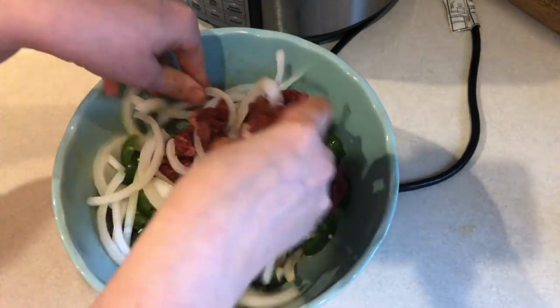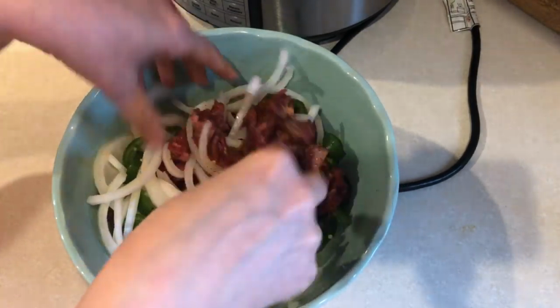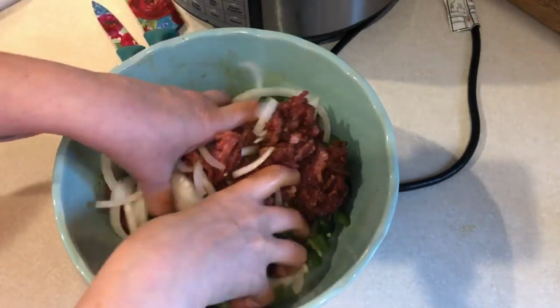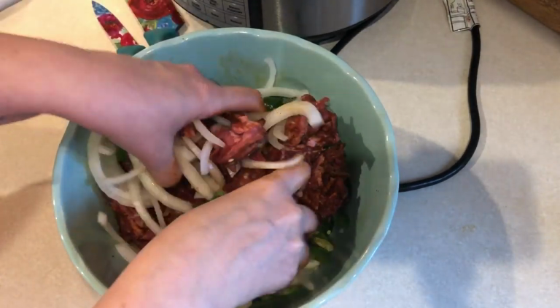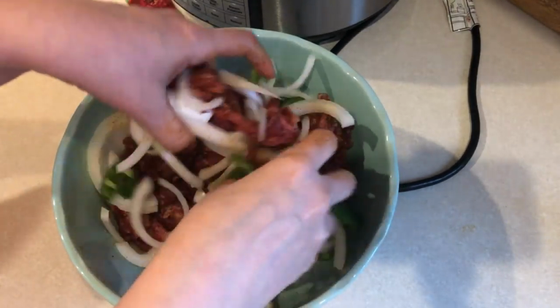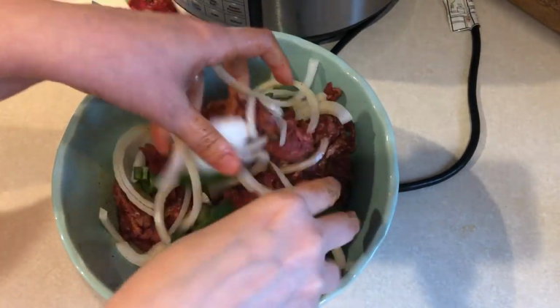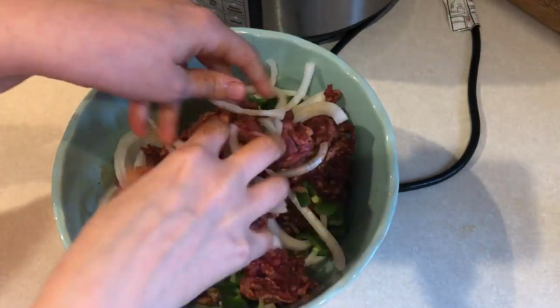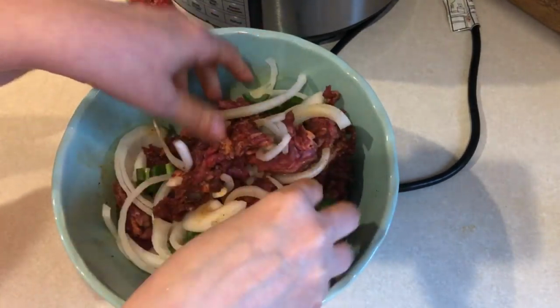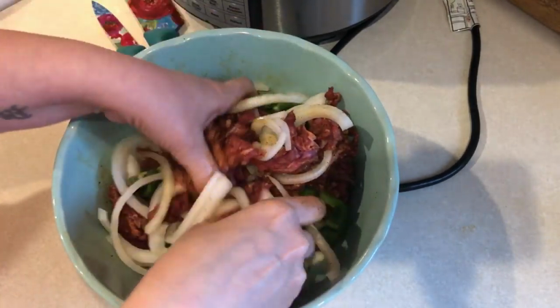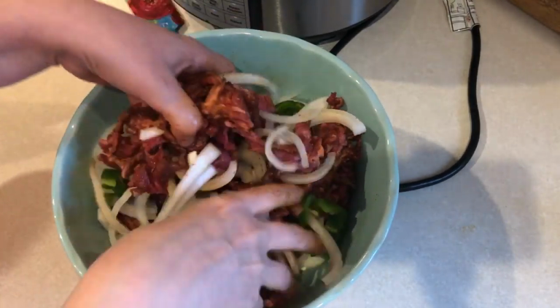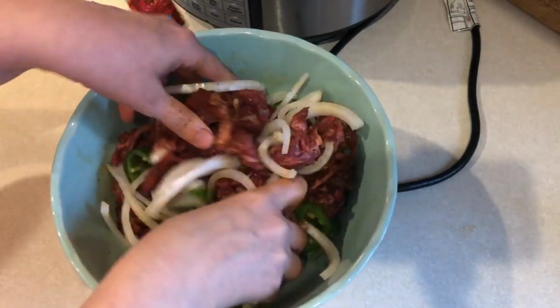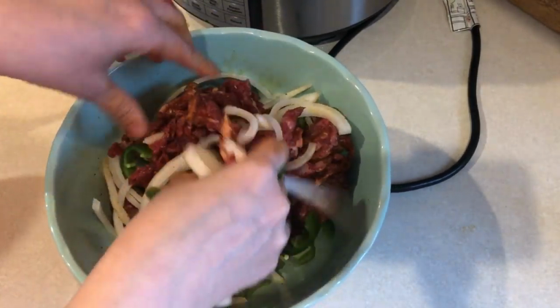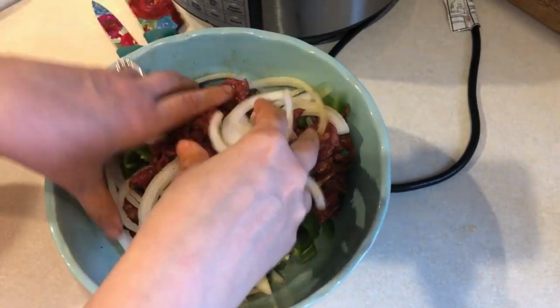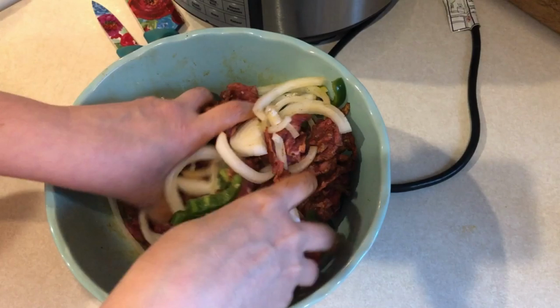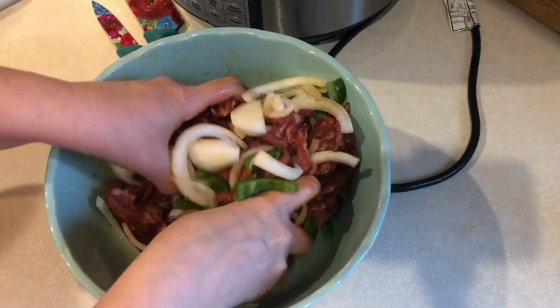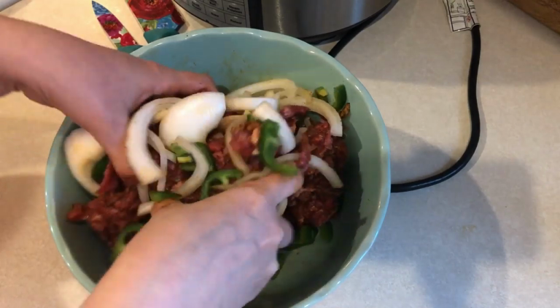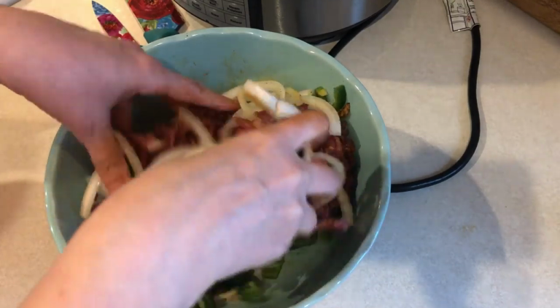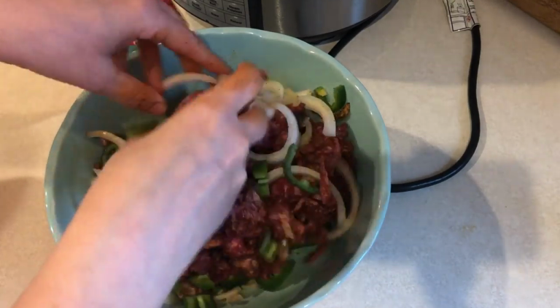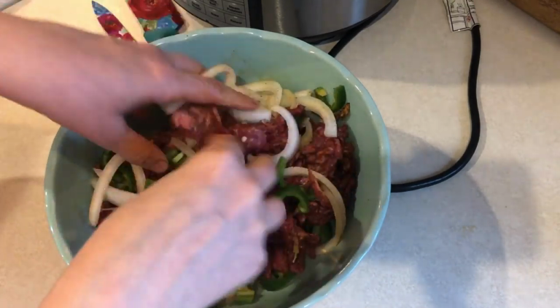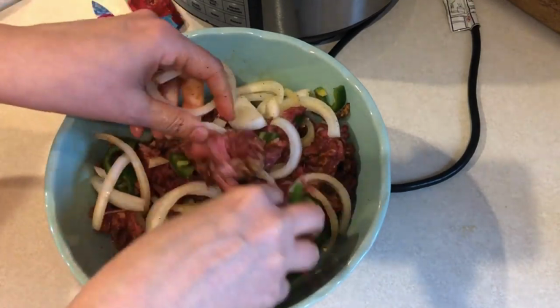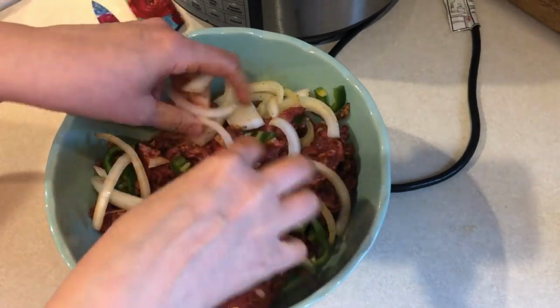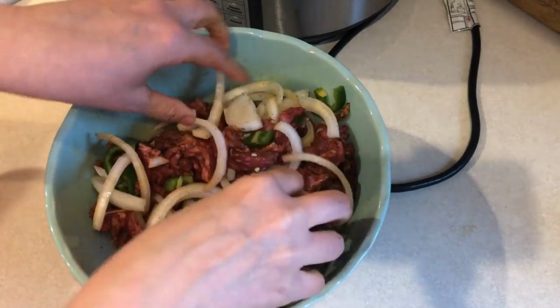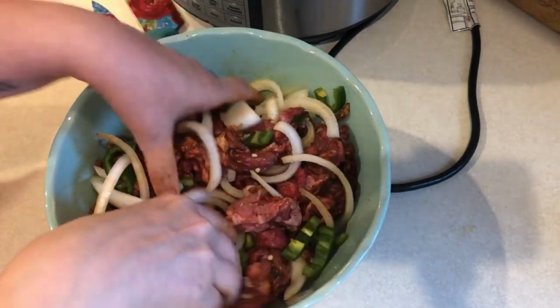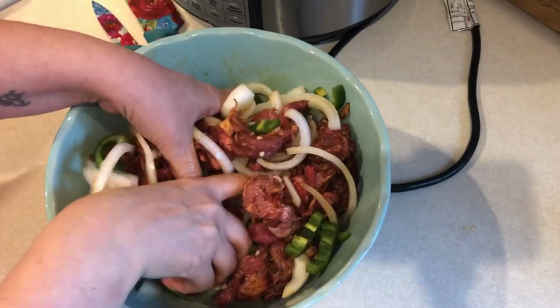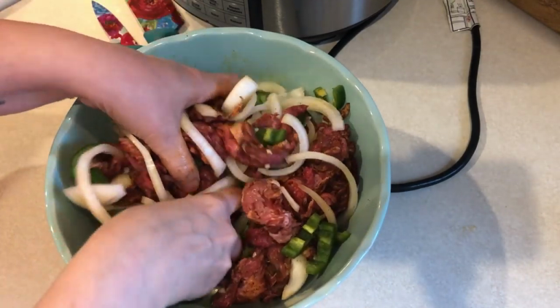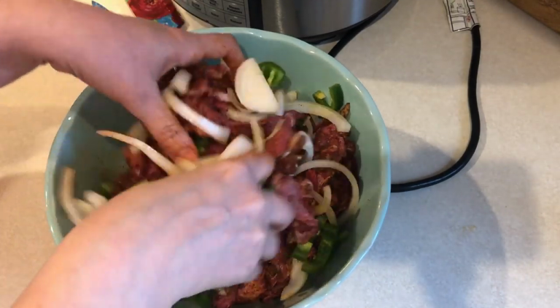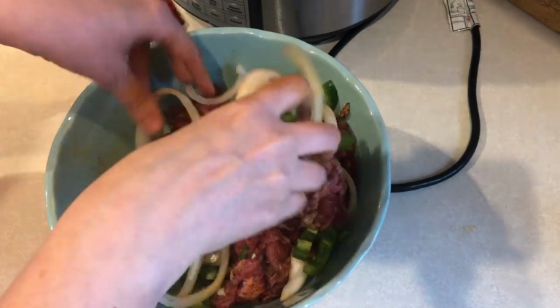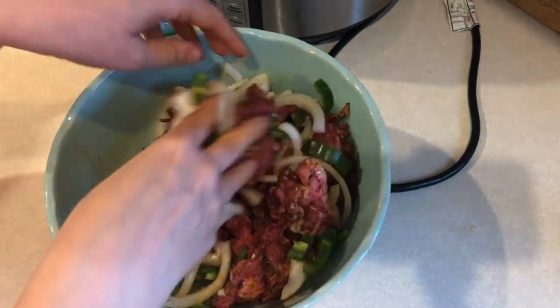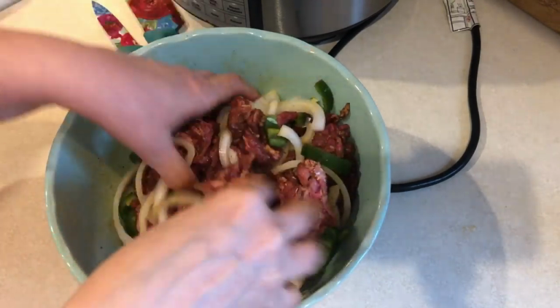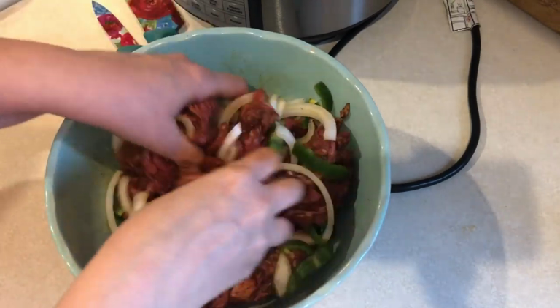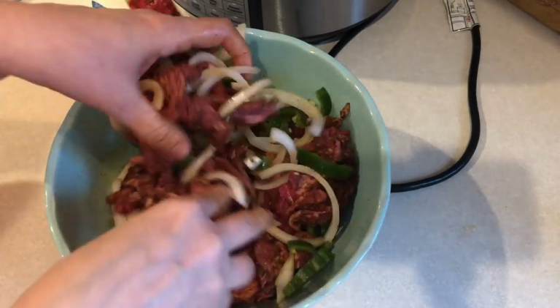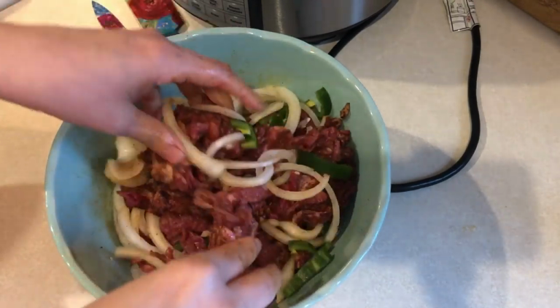Then I'm adding in one medium onion that I sliced up and two chopped jalapeños. This is a spicy dish, so if you want it a little less spicy, maybe cut it down to one jalapeño because it was pretty spicy.